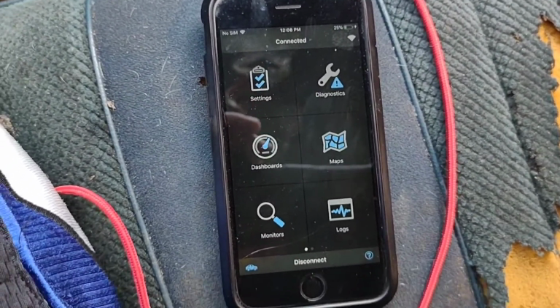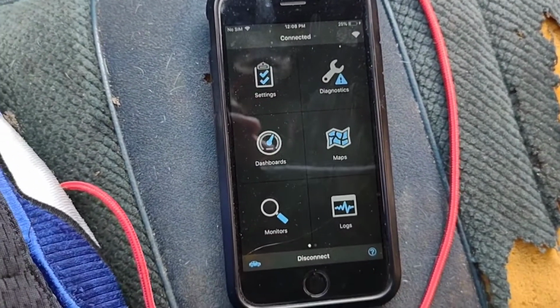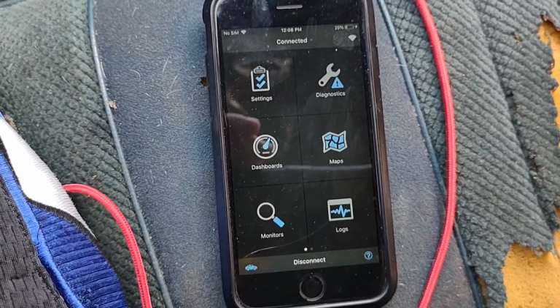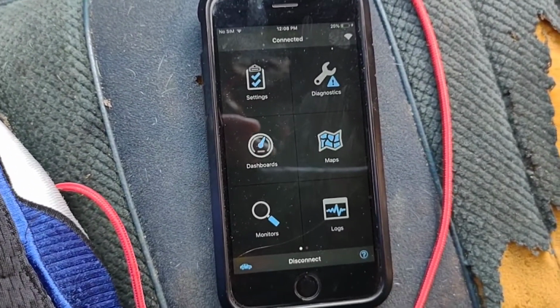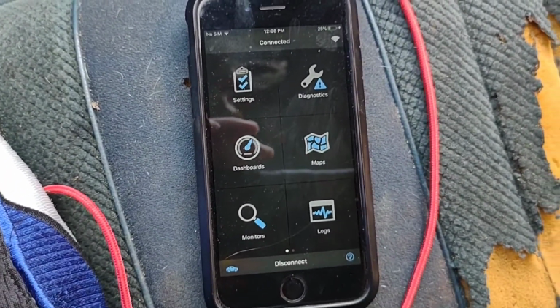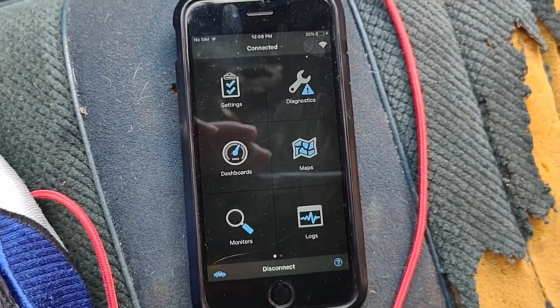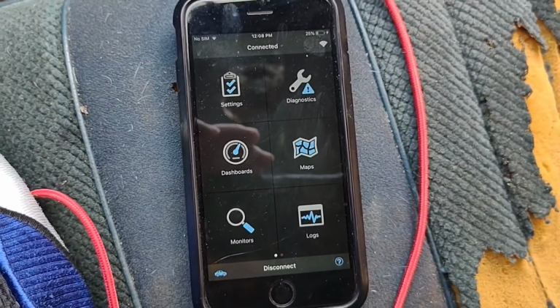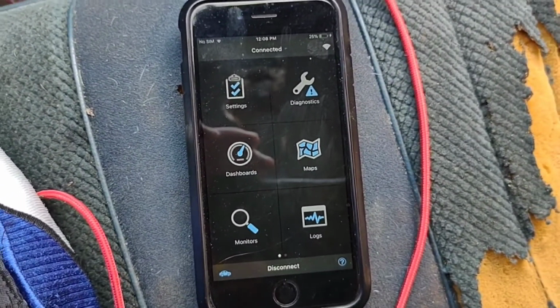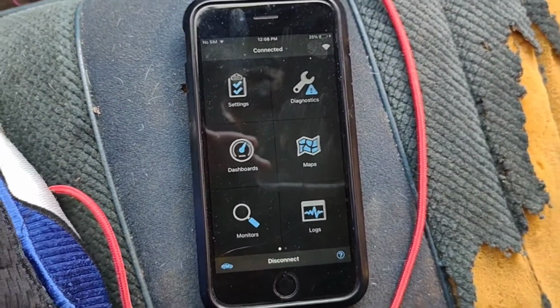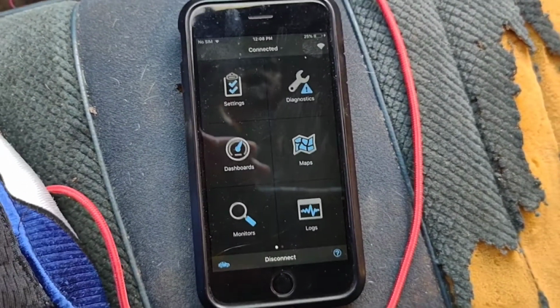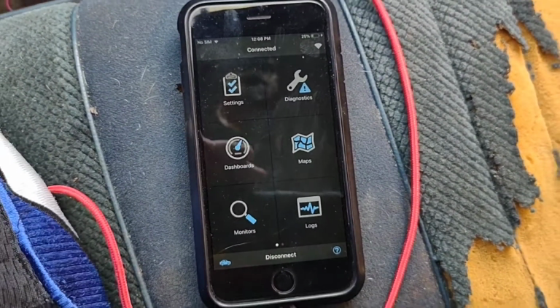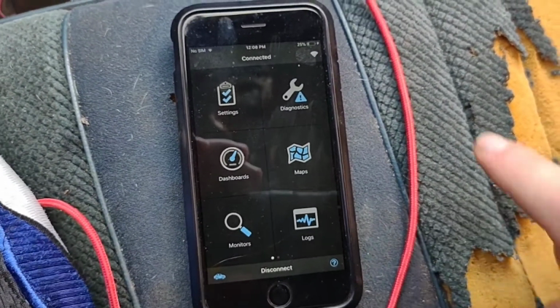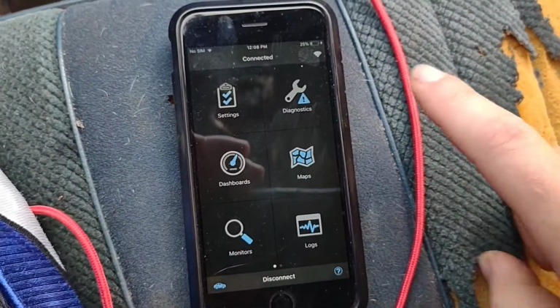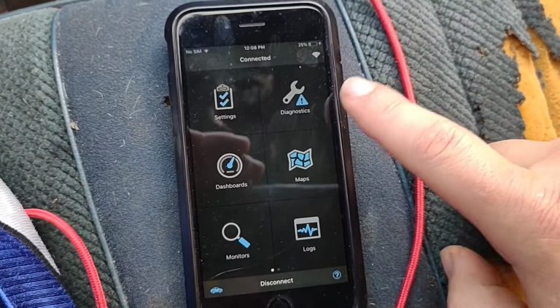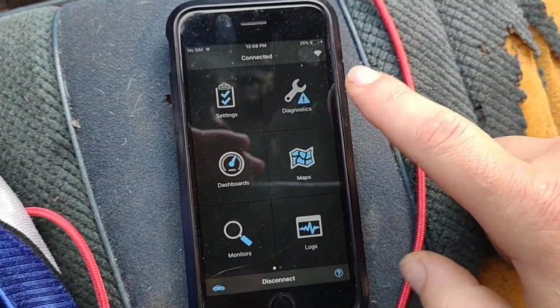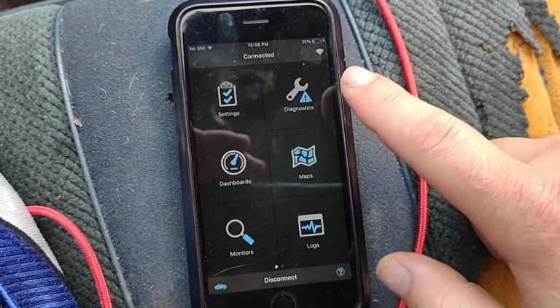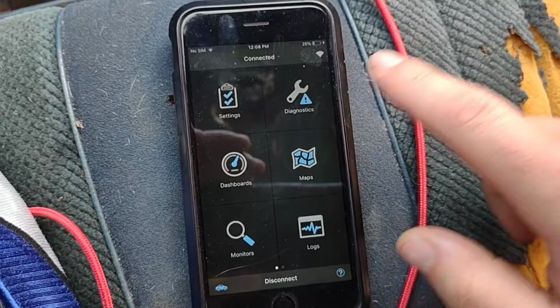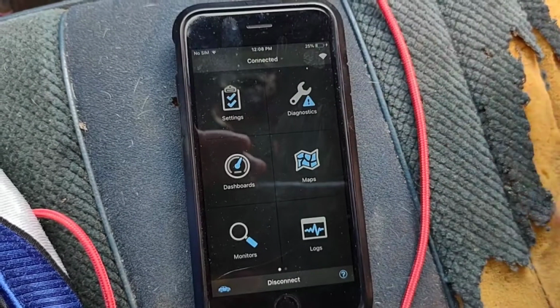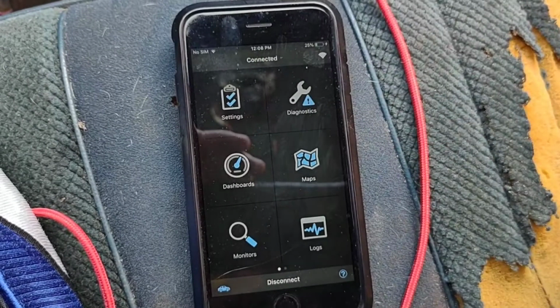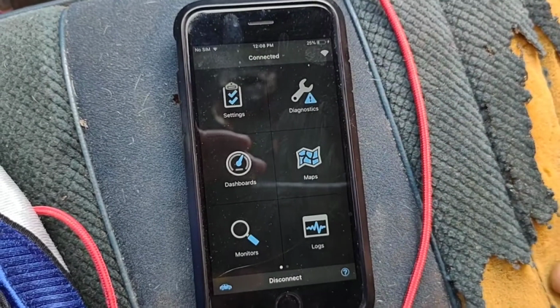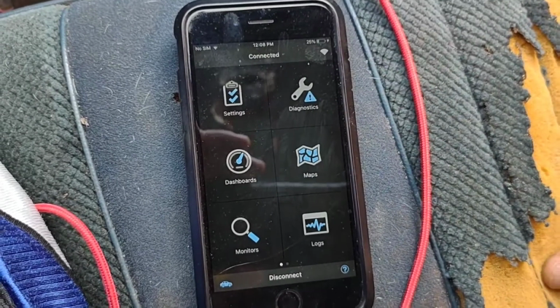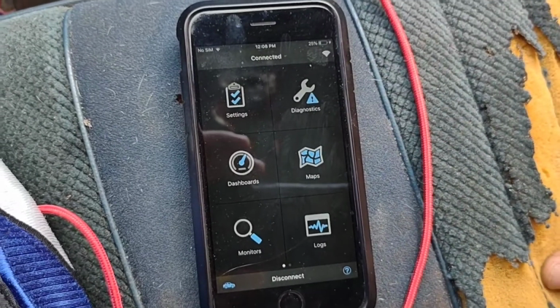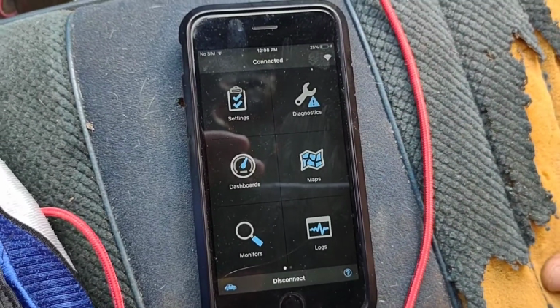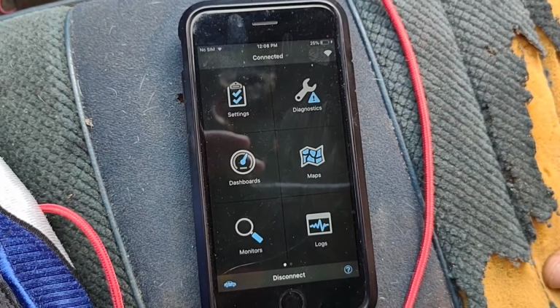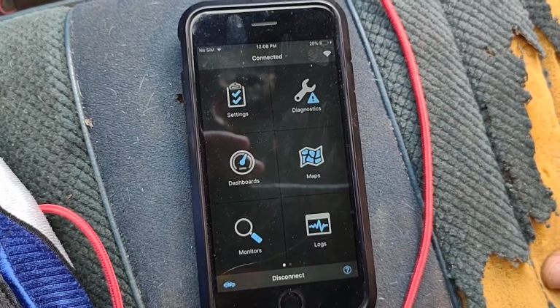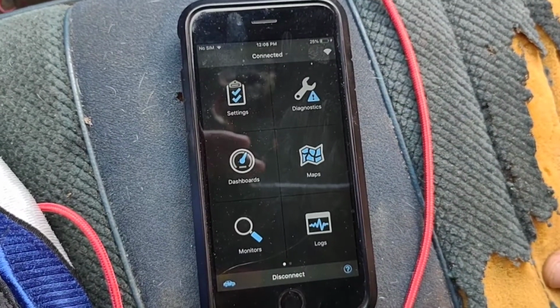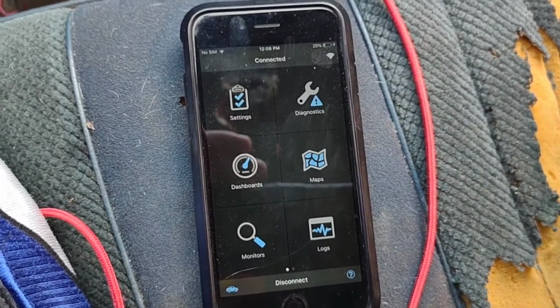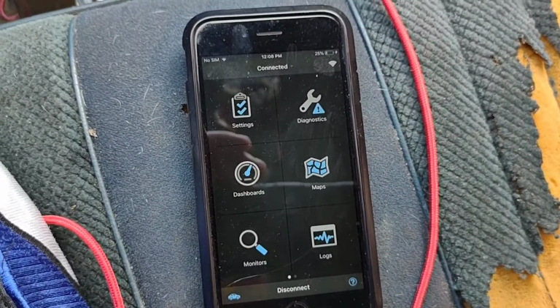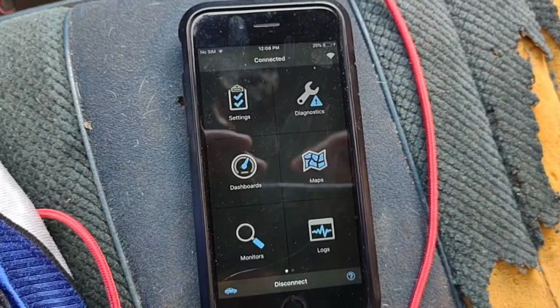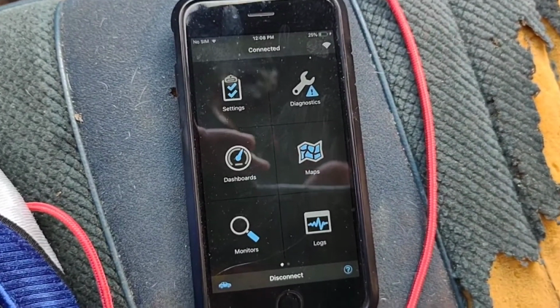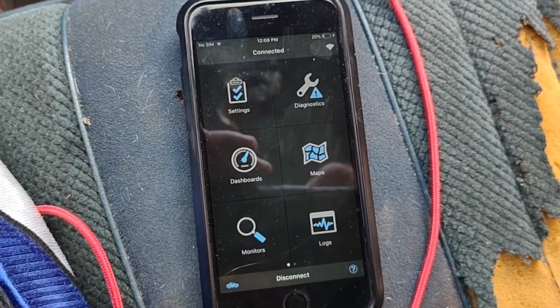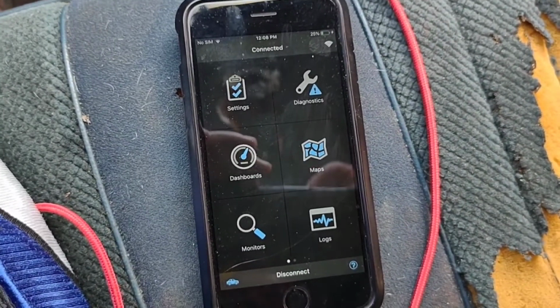Like I said, I just want to recap on the diagnostic side of it and the PIDs.